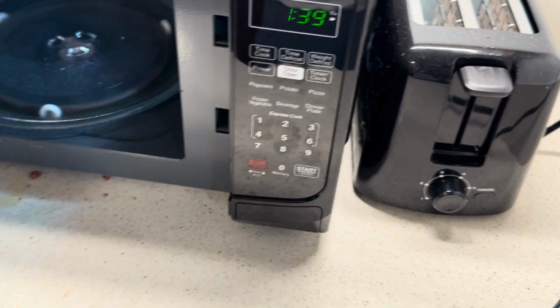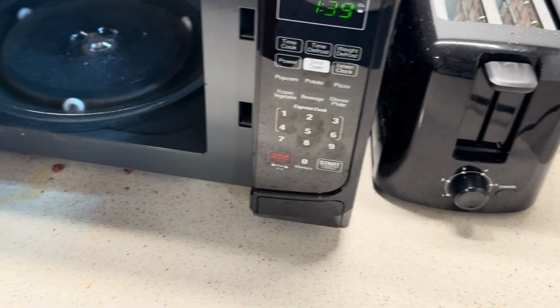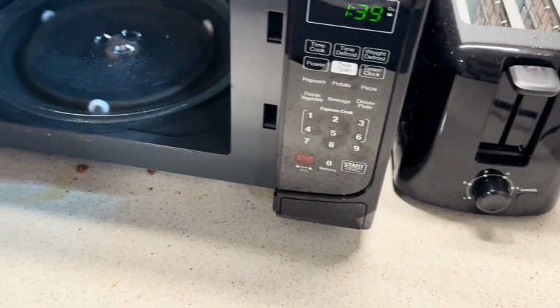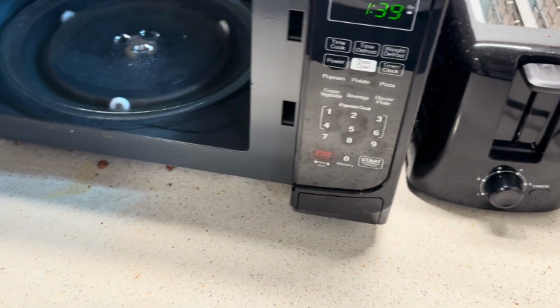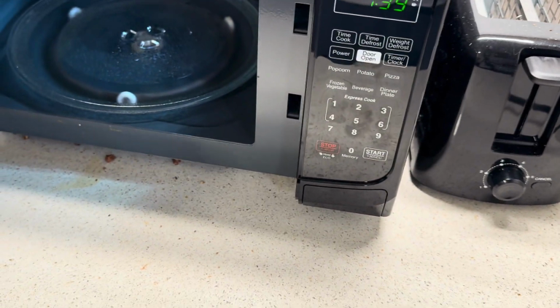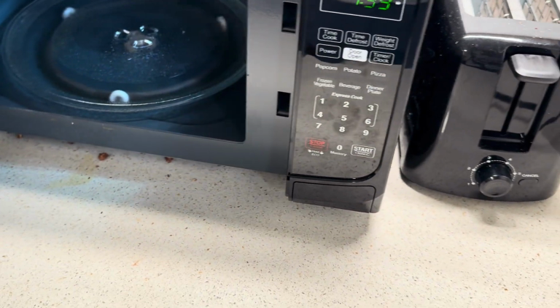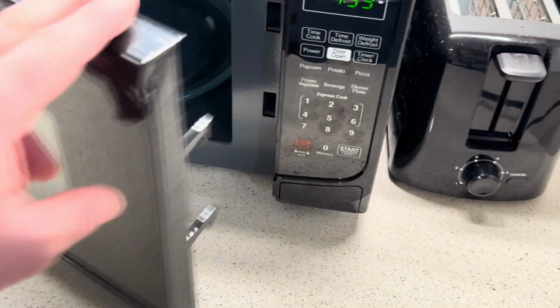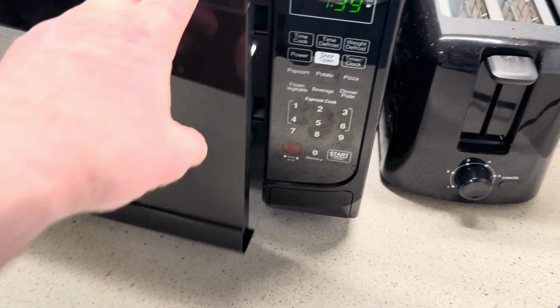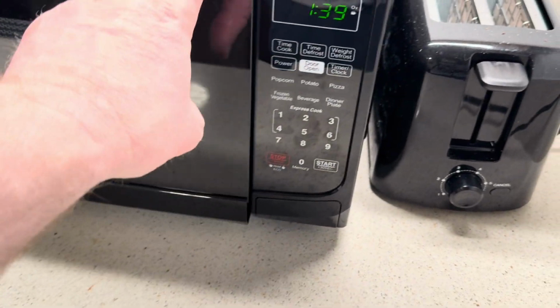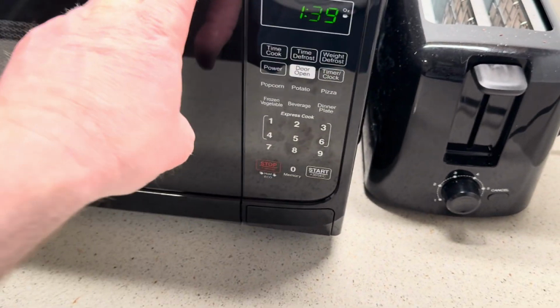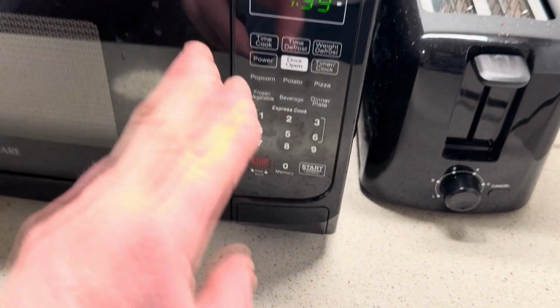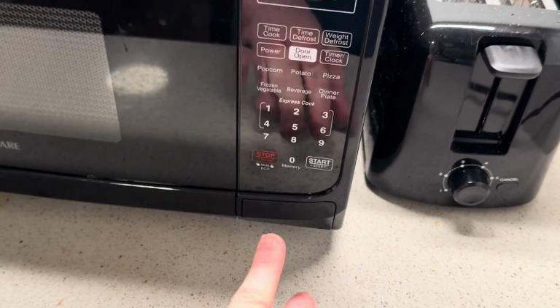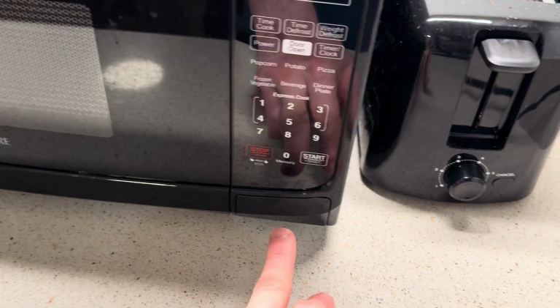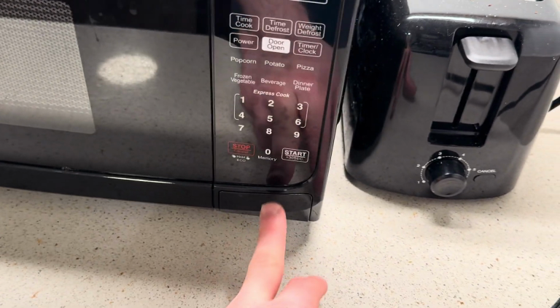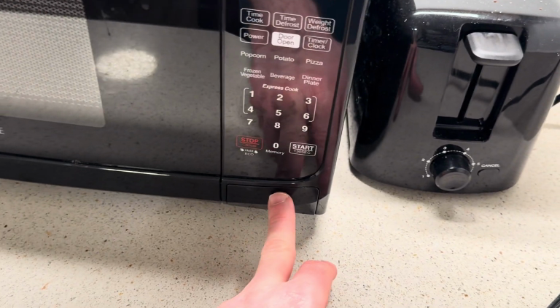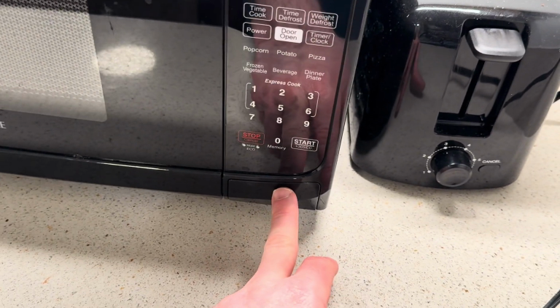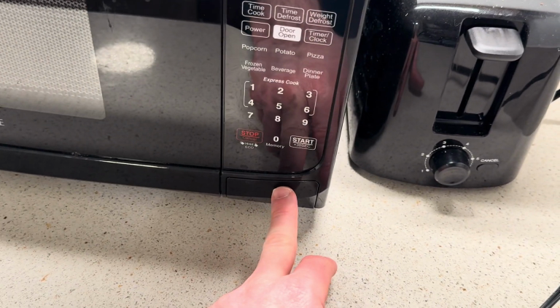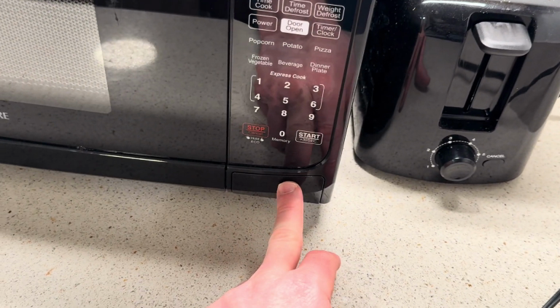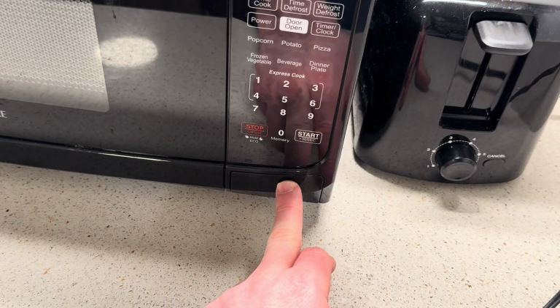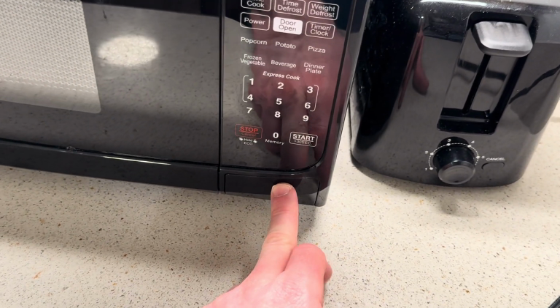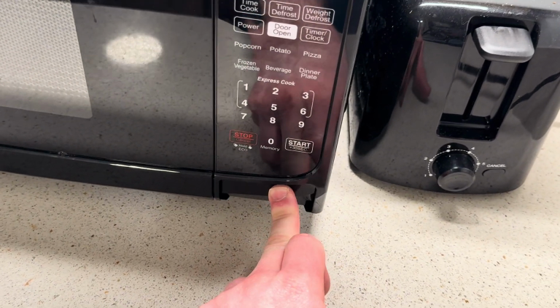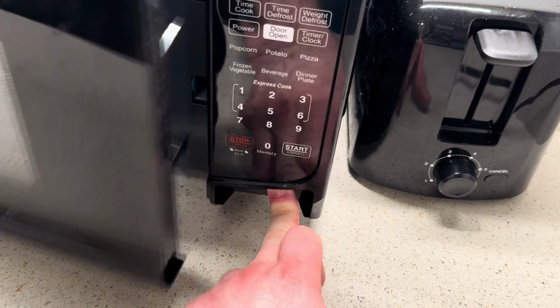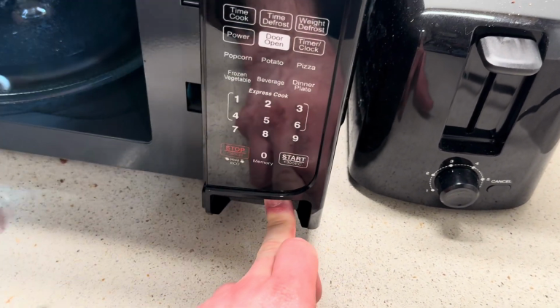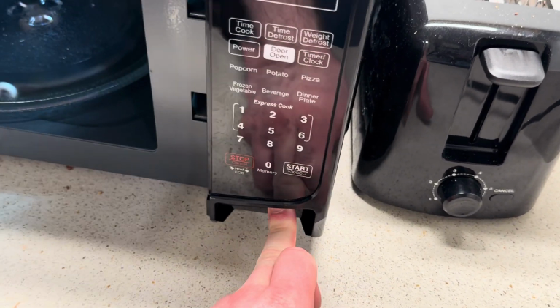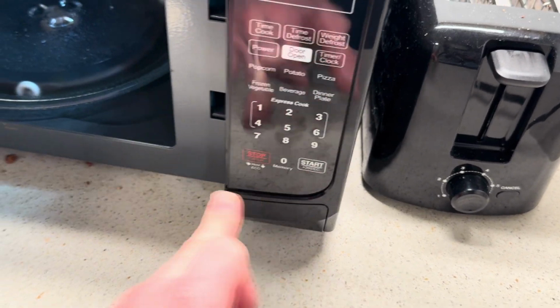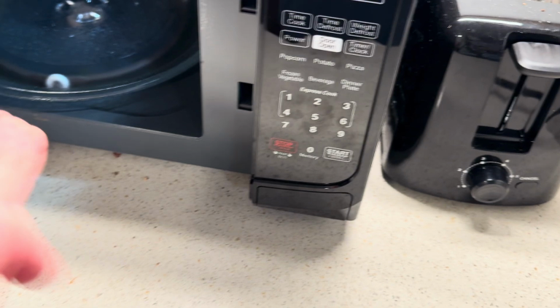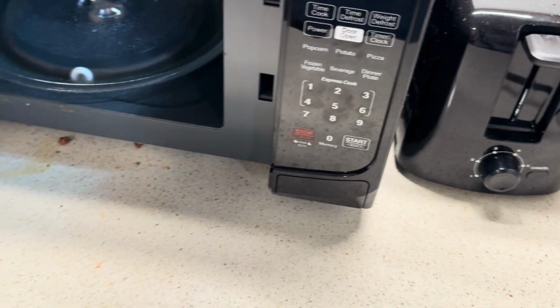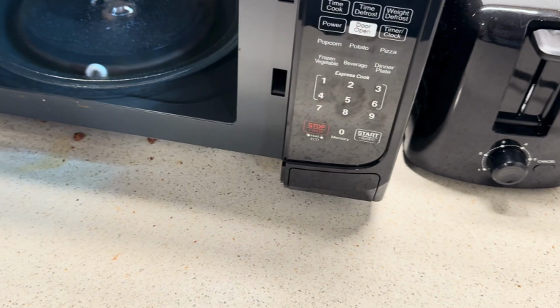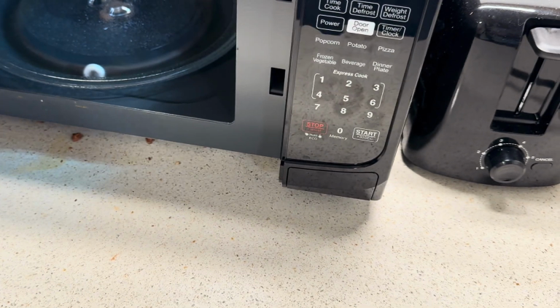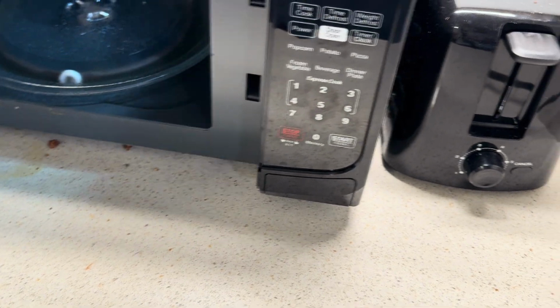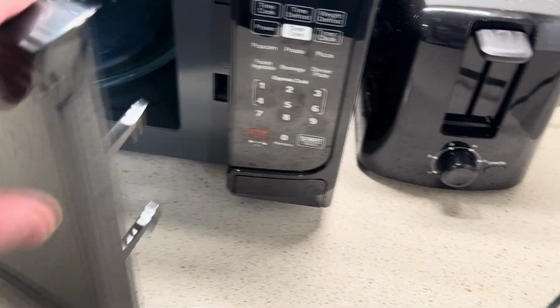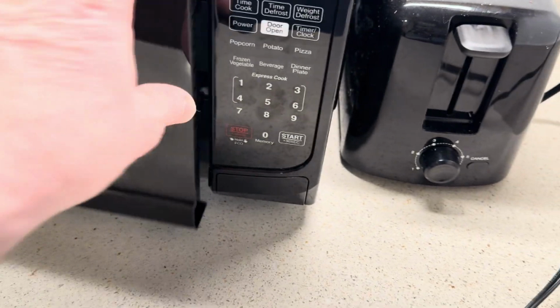Let me just show you again. Right now it's not locked, because look, I can push it. Let me do it one more time.